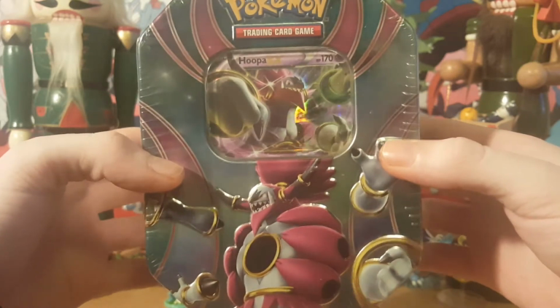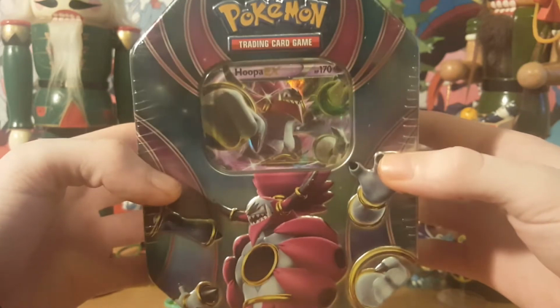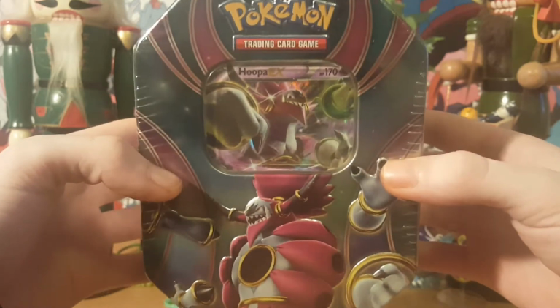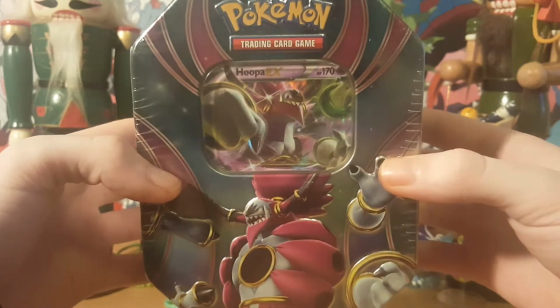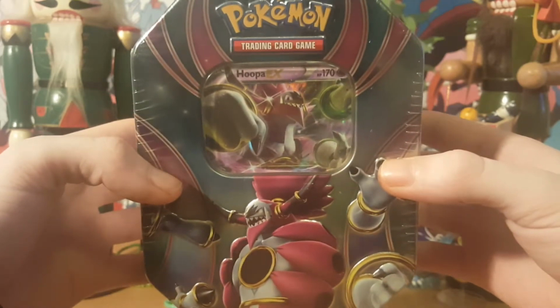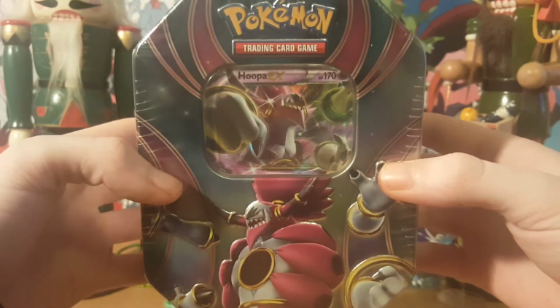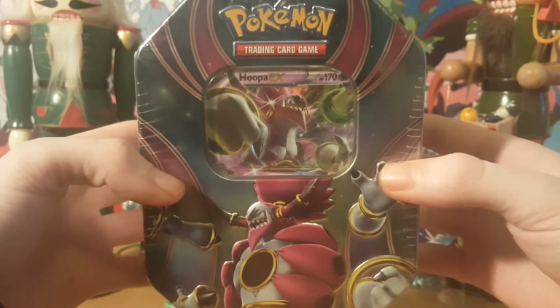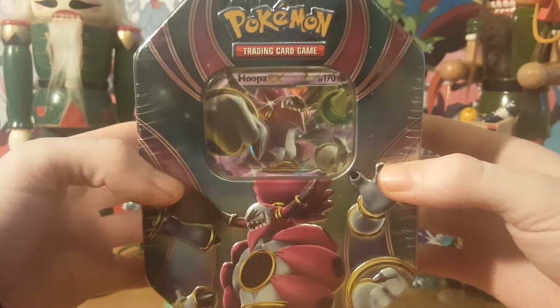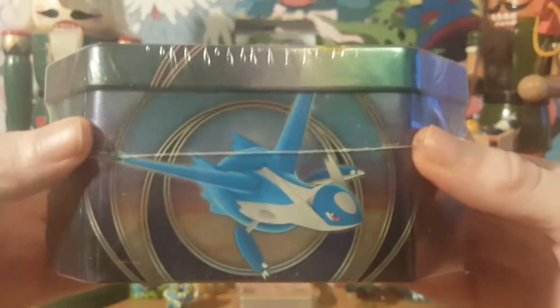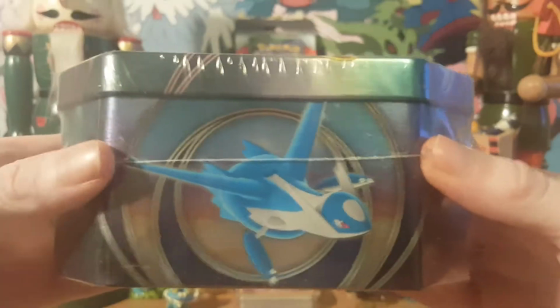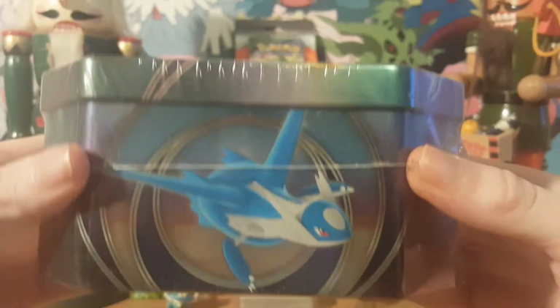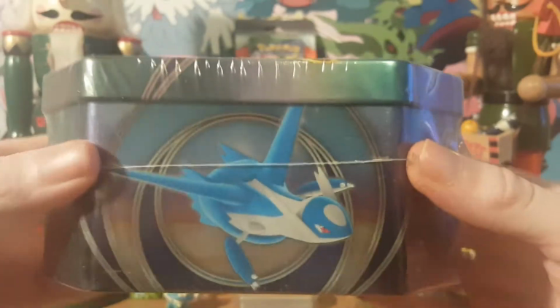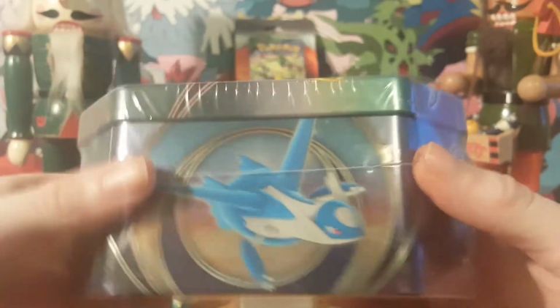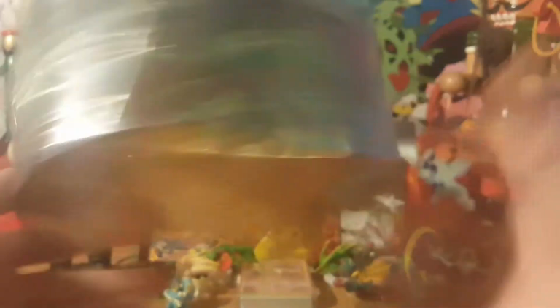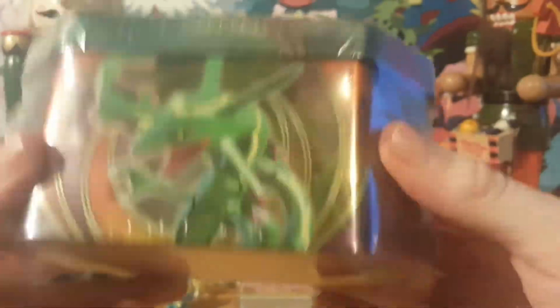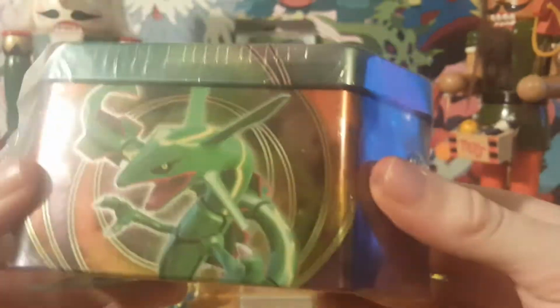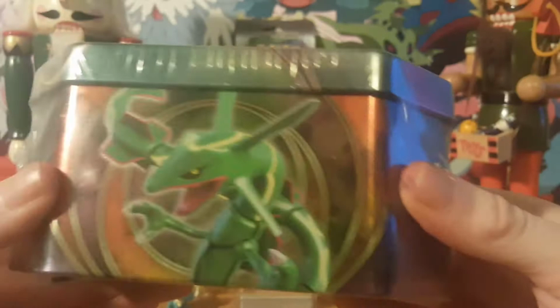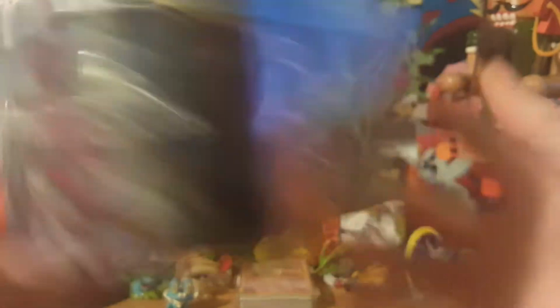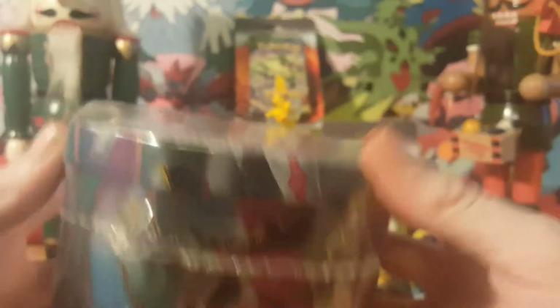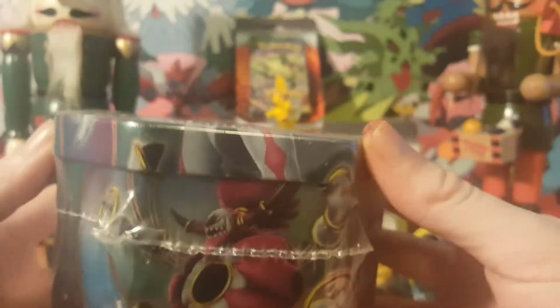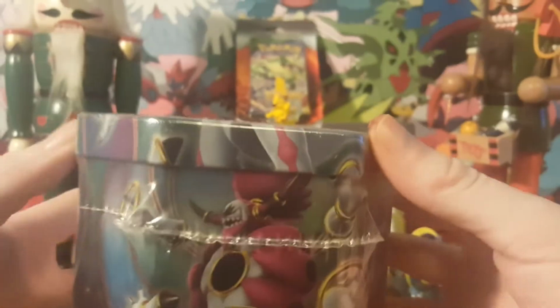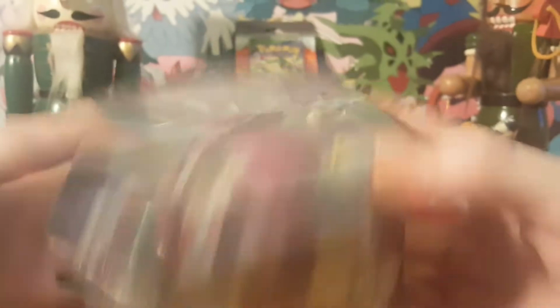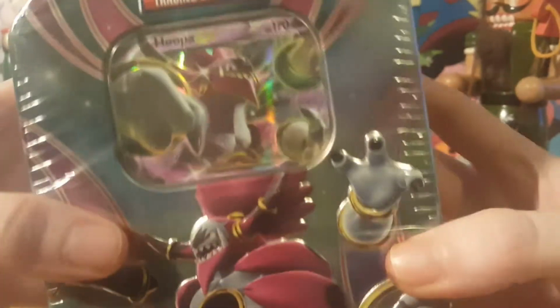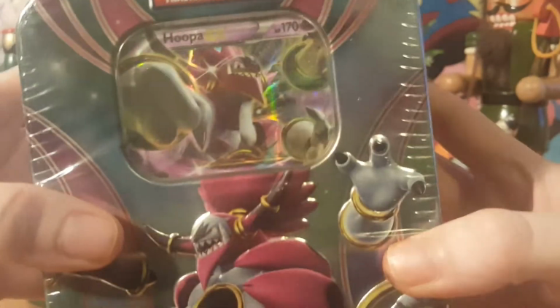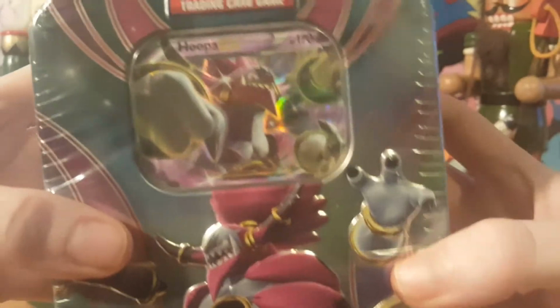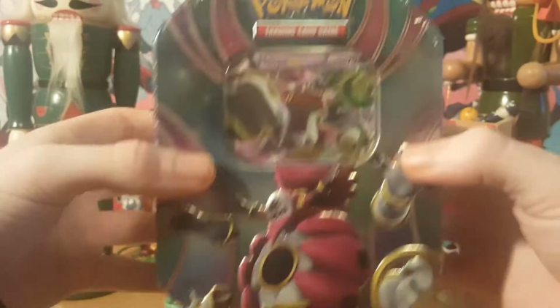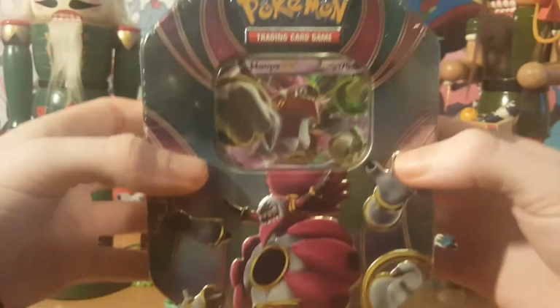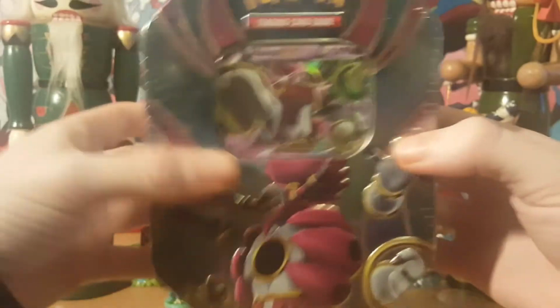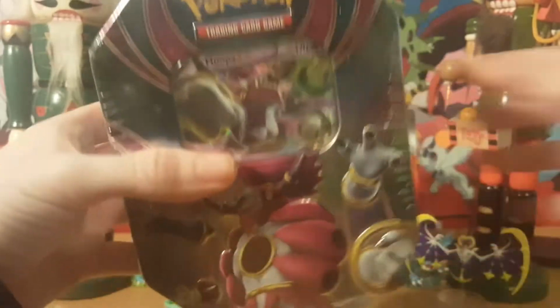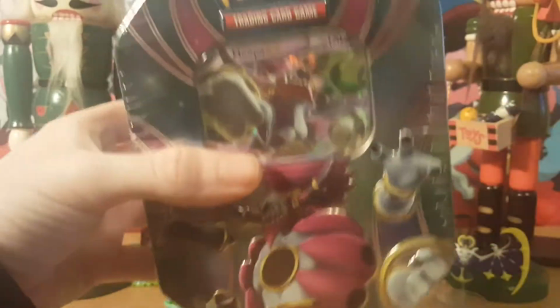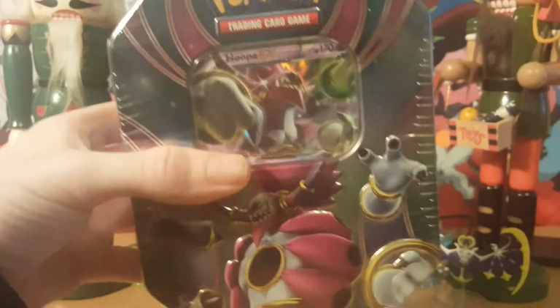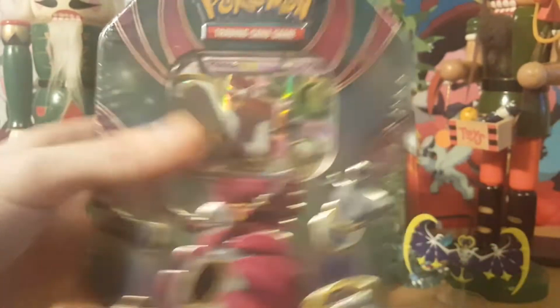We'll check out the sides here. So we got Latios, Rayquaza, Koopa, and Raichu. Let's crack right into this.